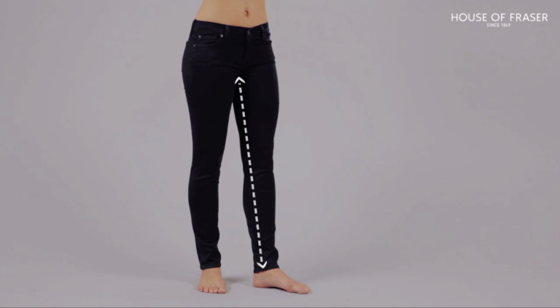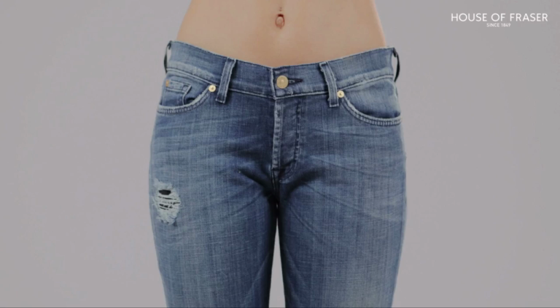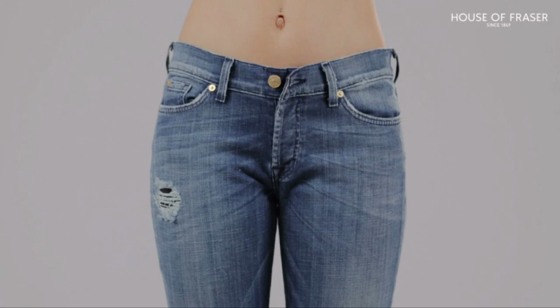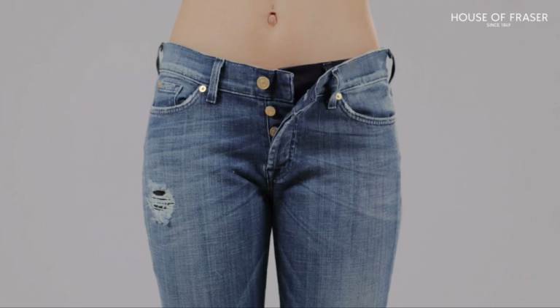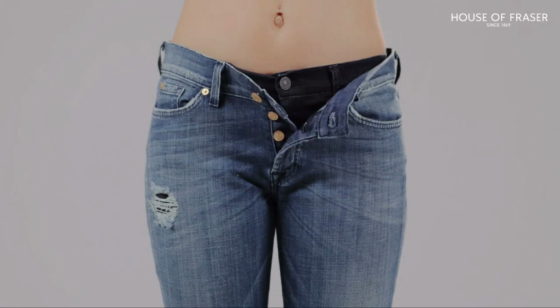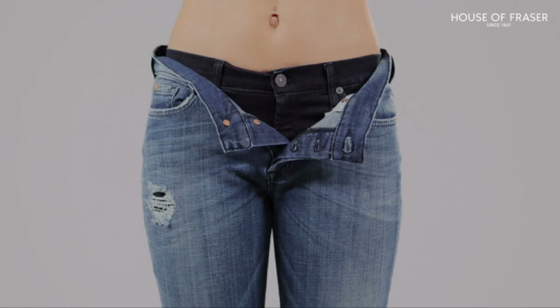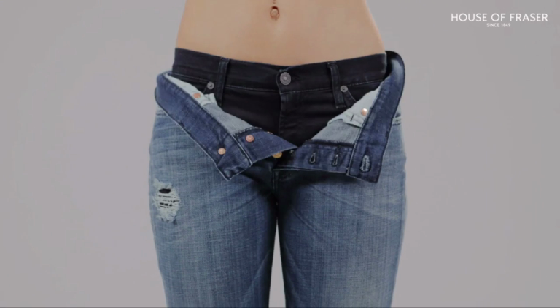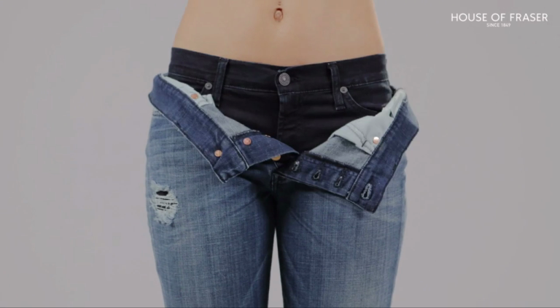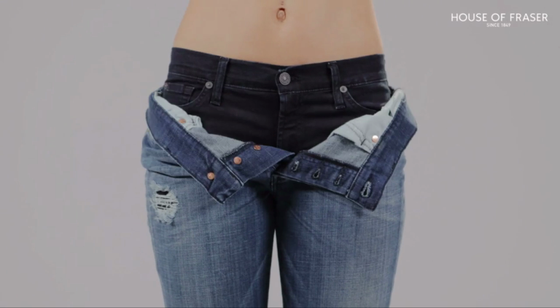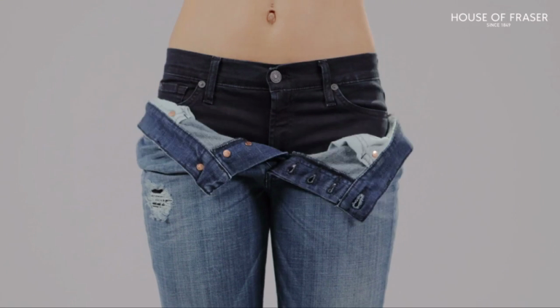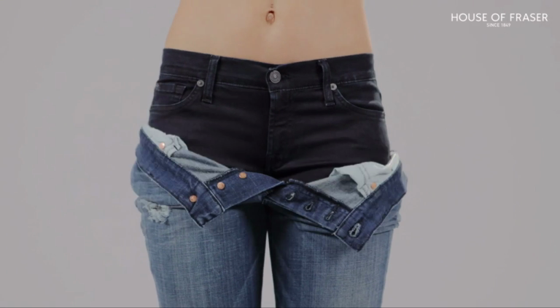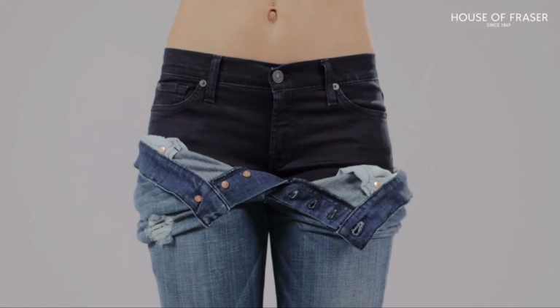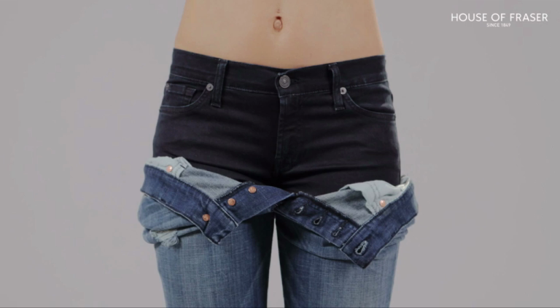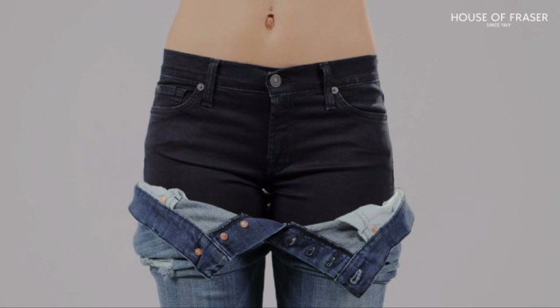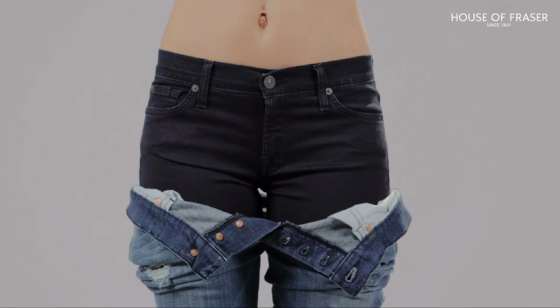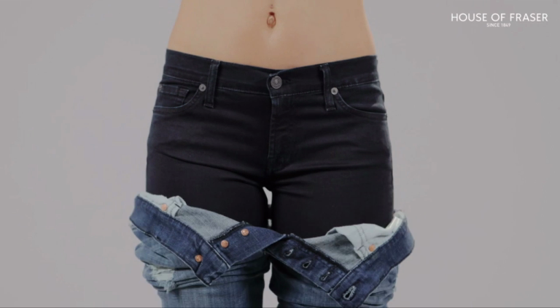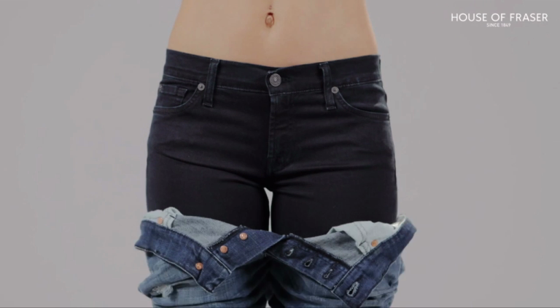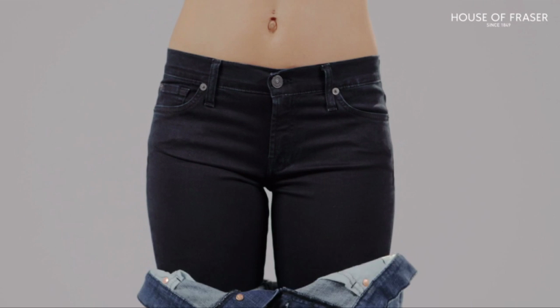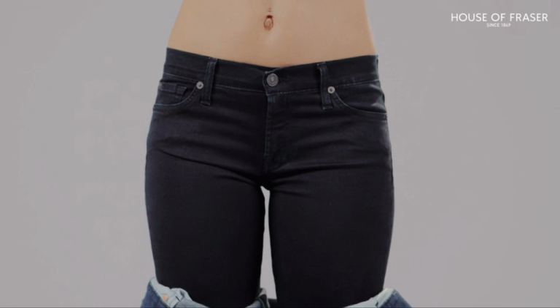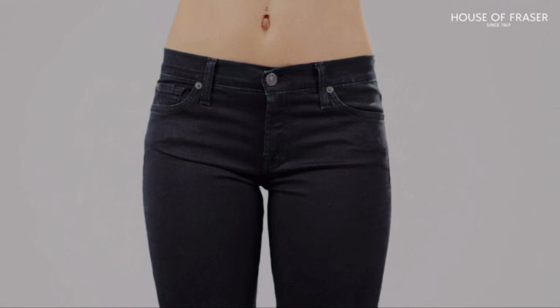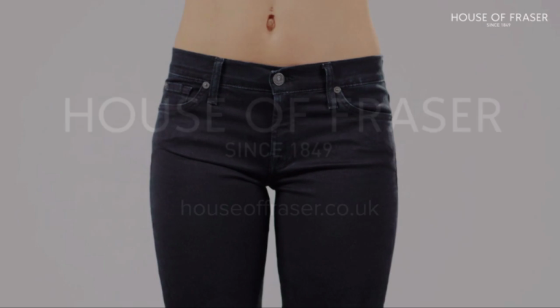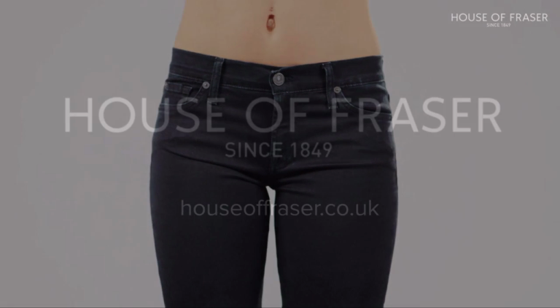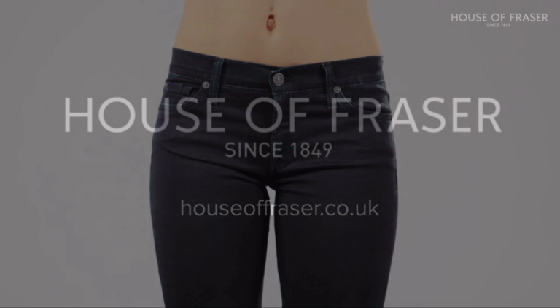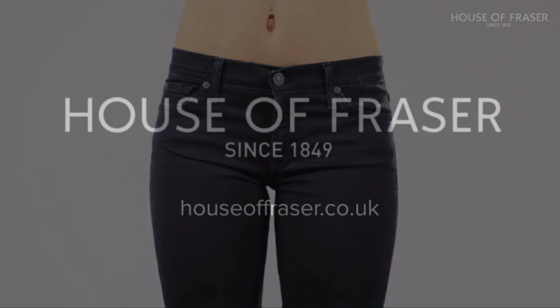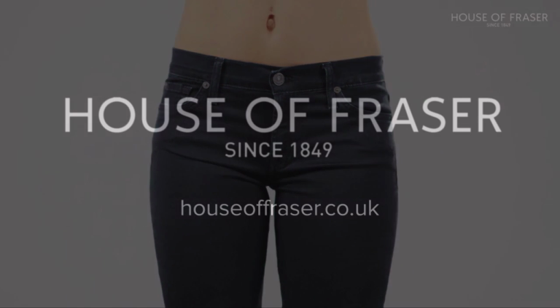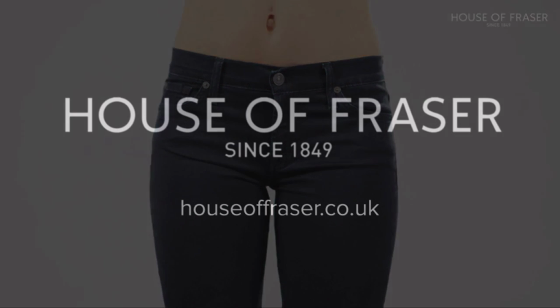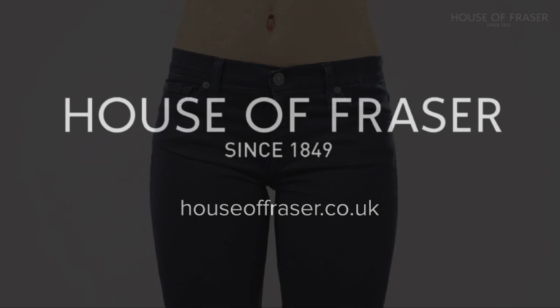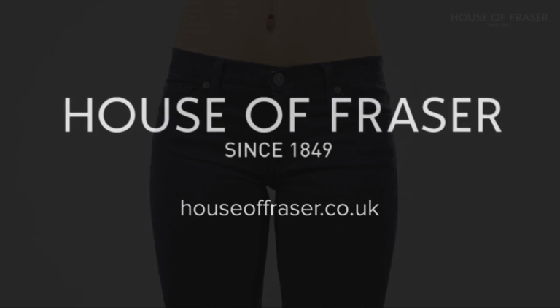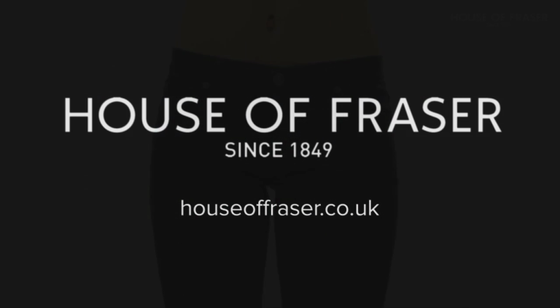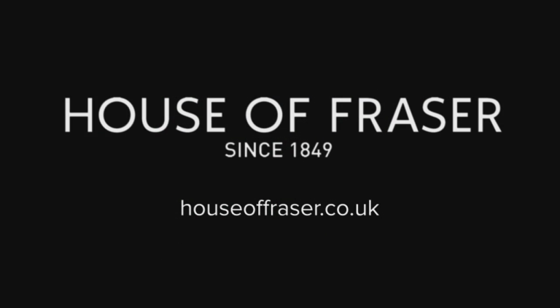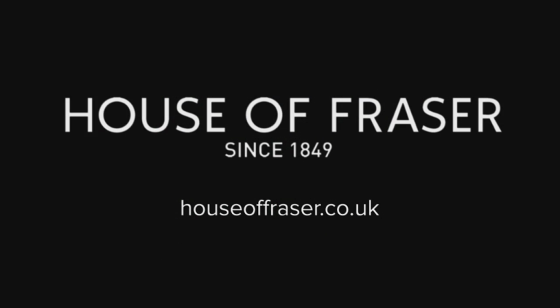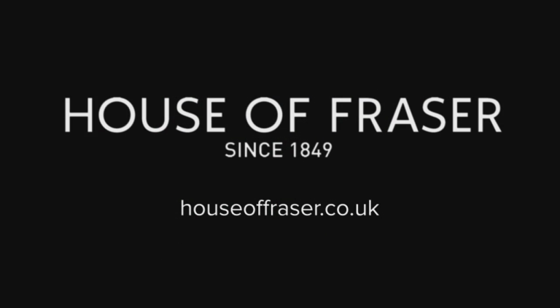Now you've got the tips, you can browse our huge selection of jeans to find your perfect pair.